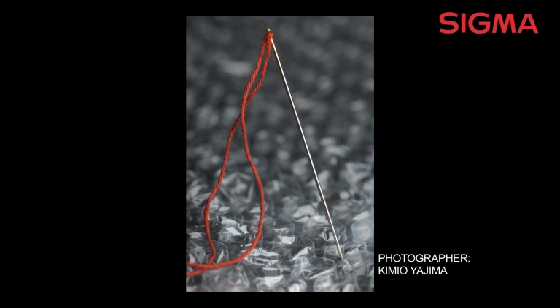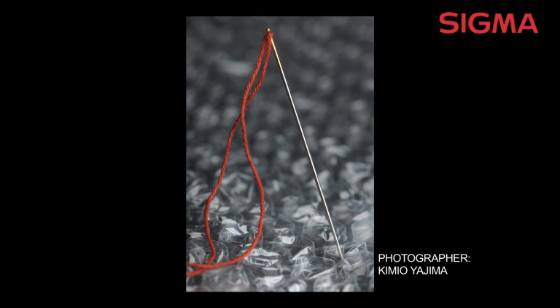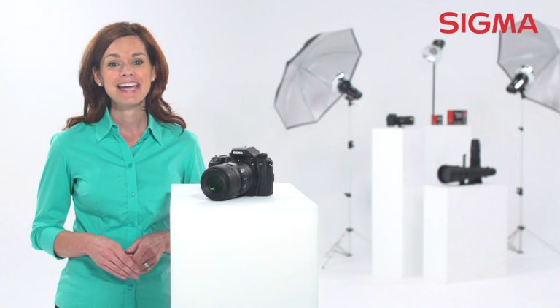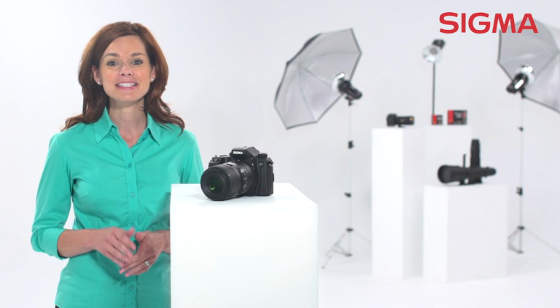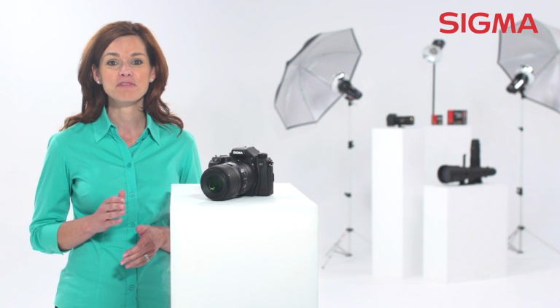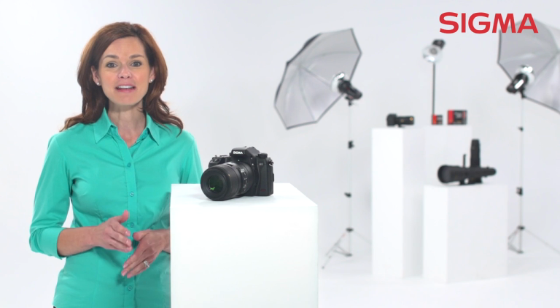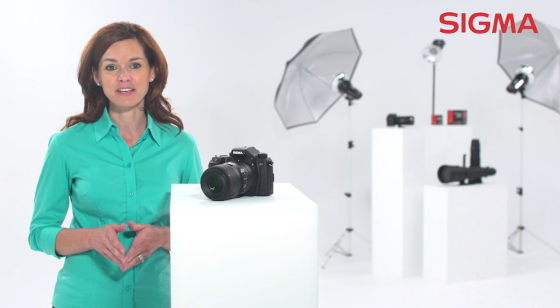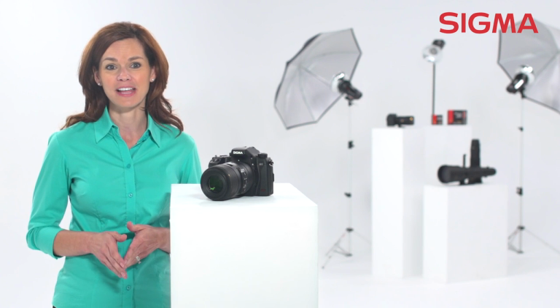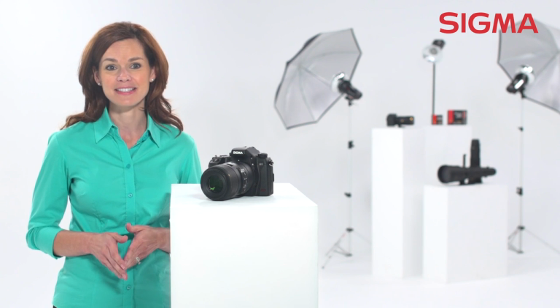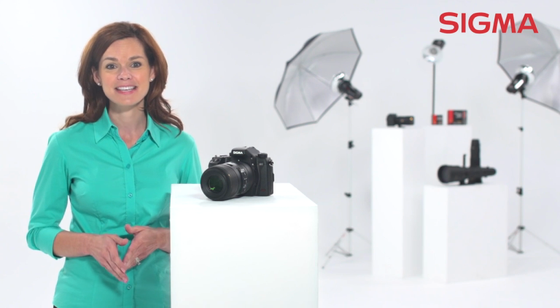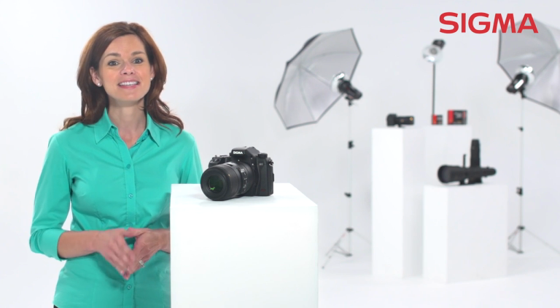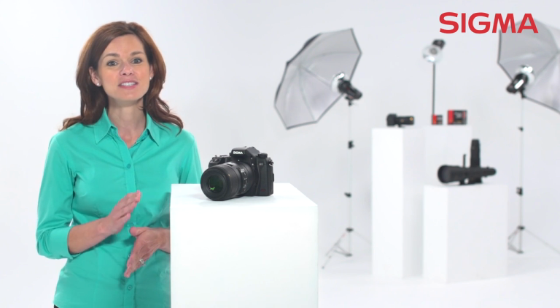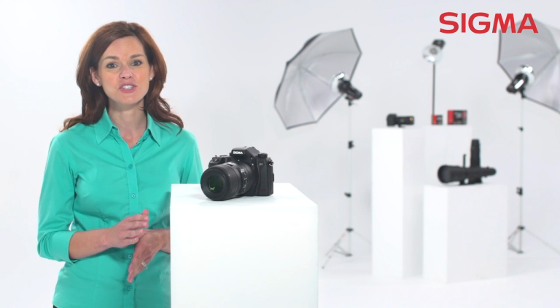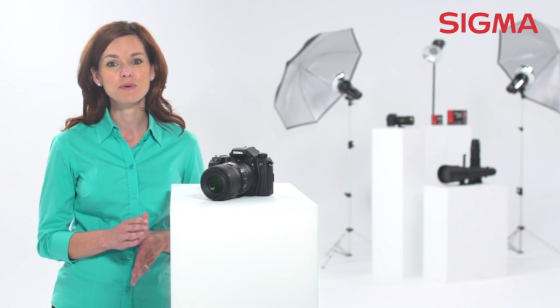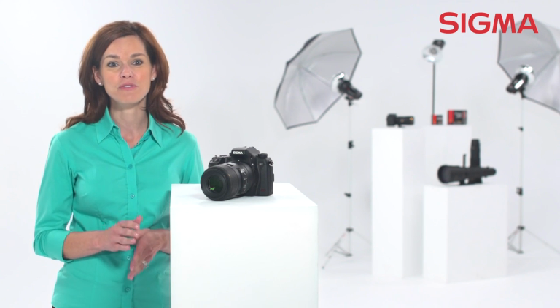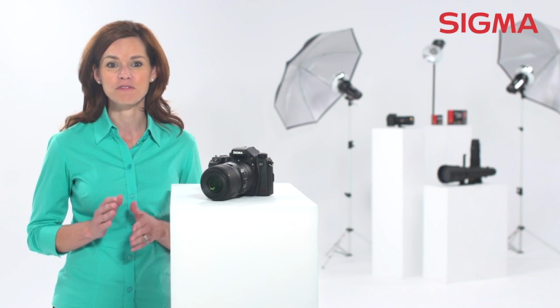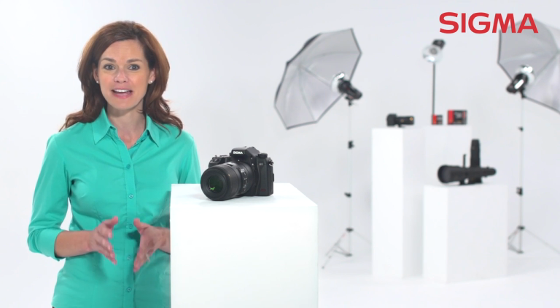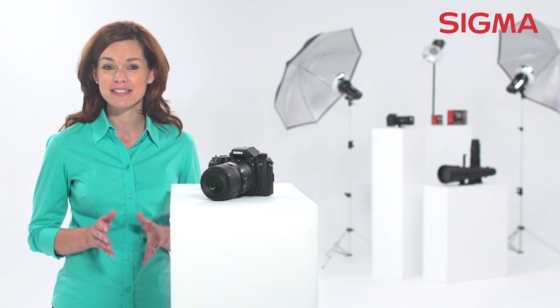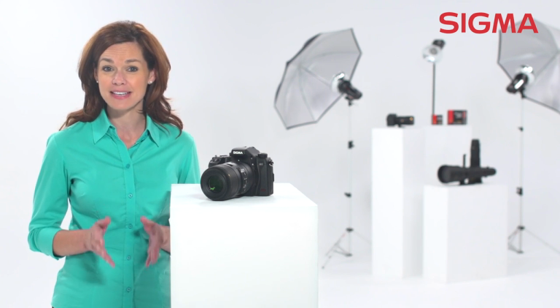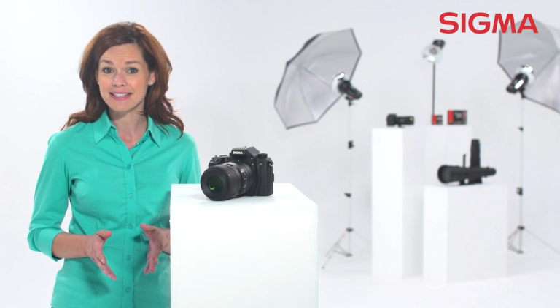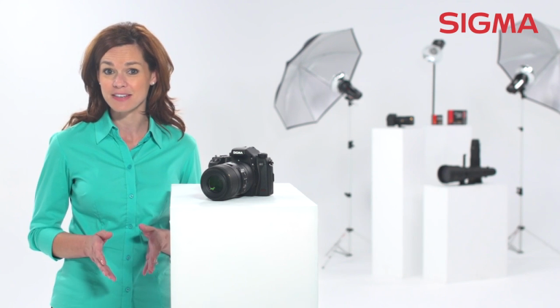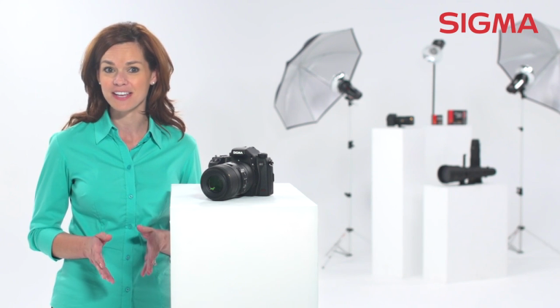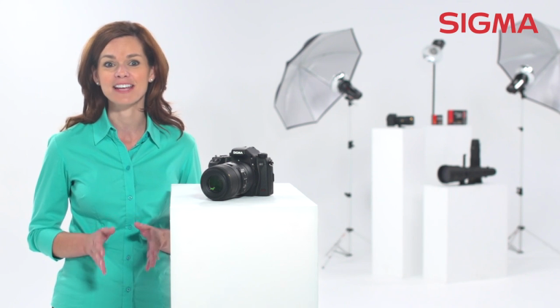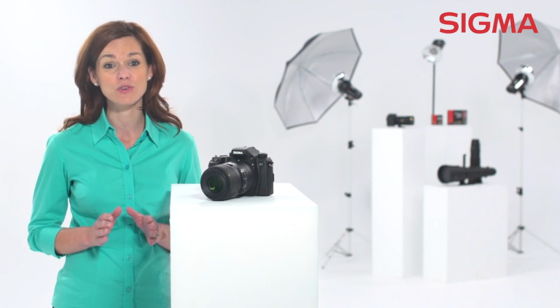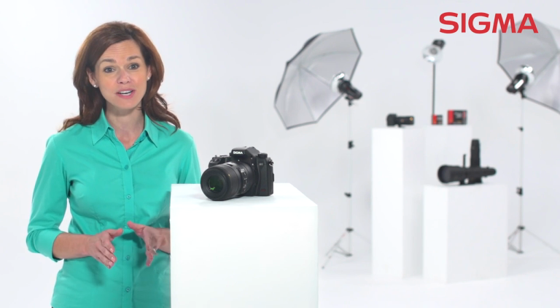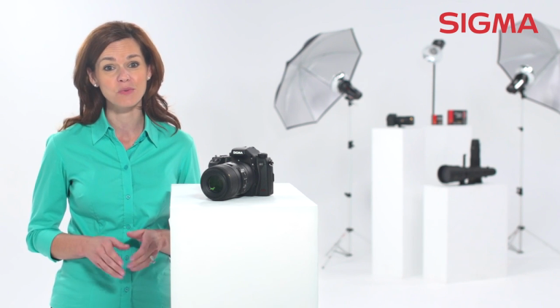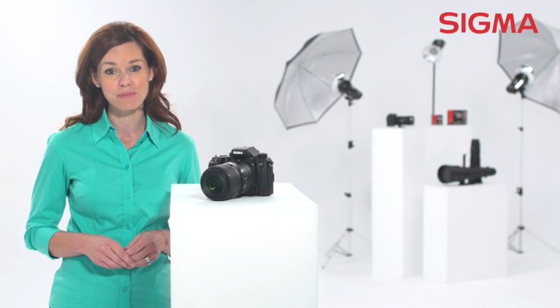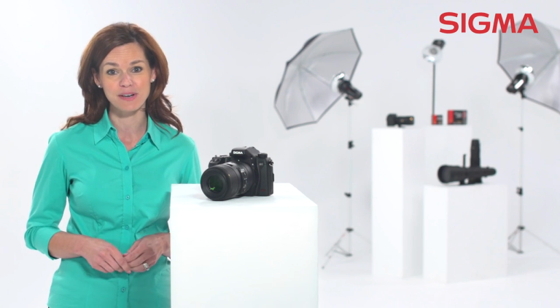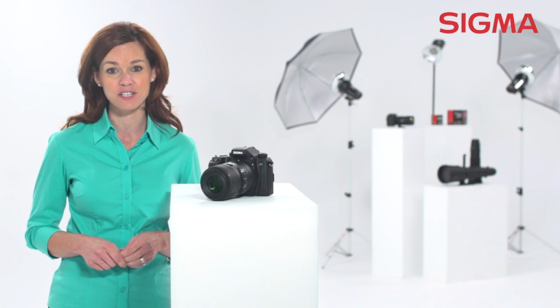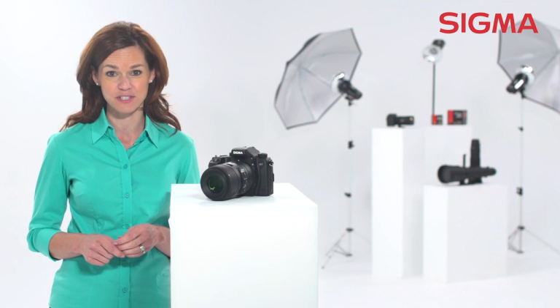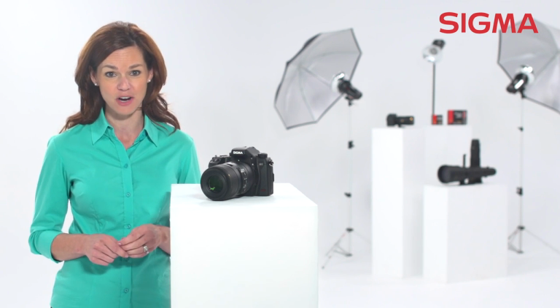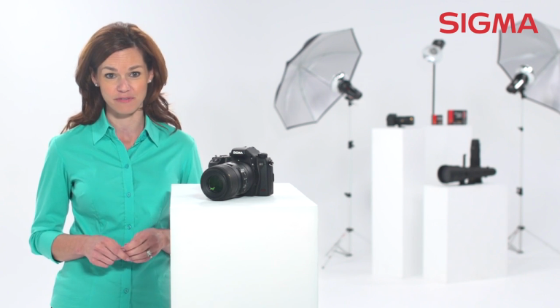And as a flat-field lens, this is suitable for advanced scientific and critical reproduction photography.